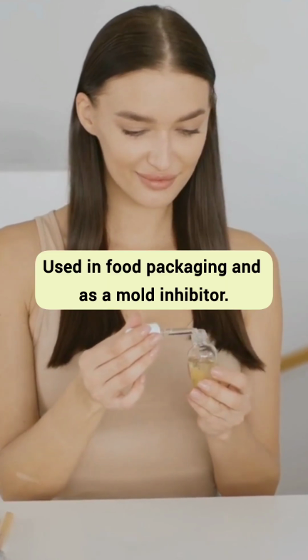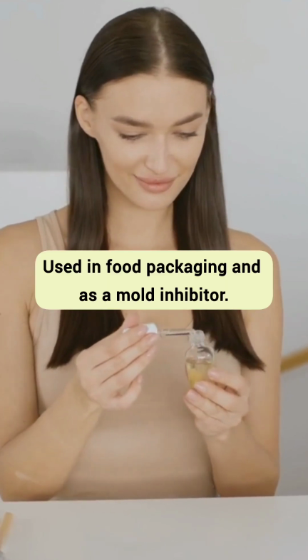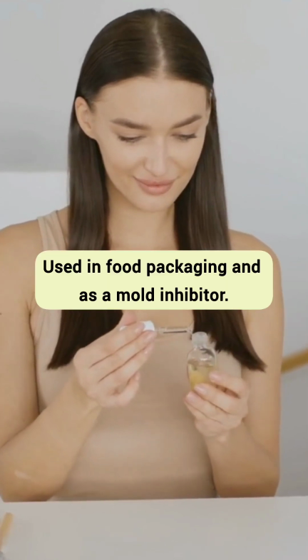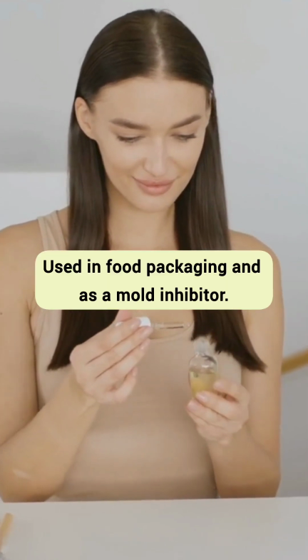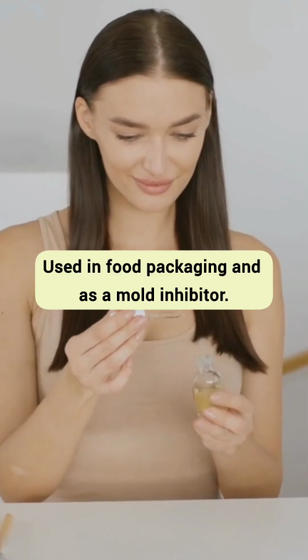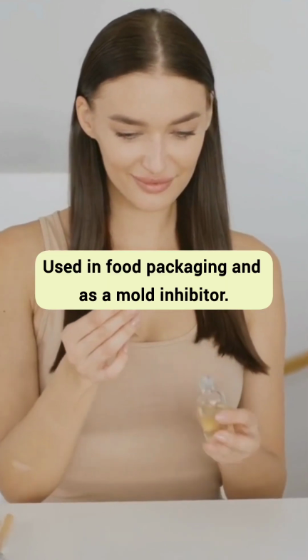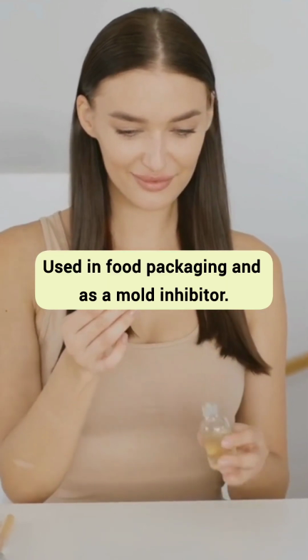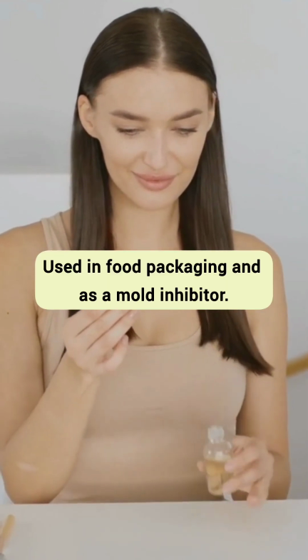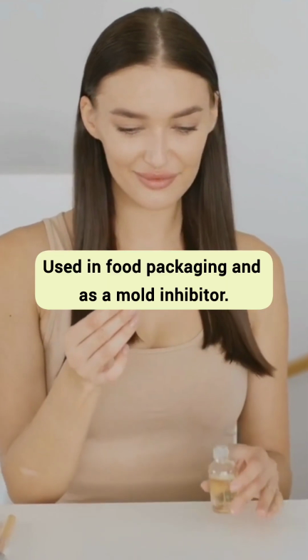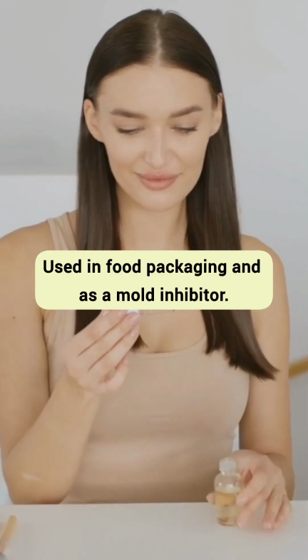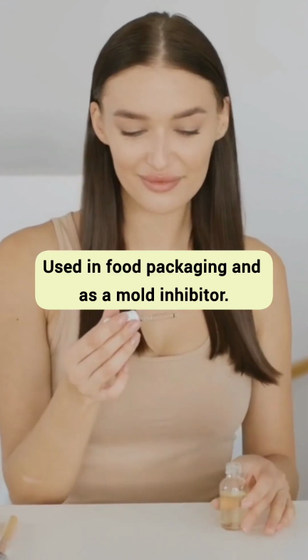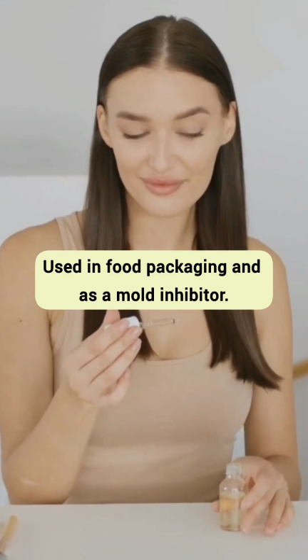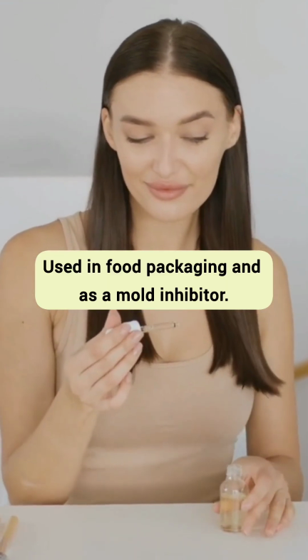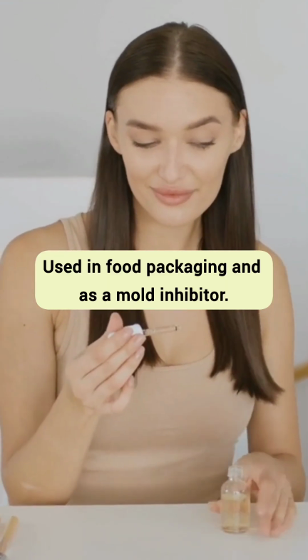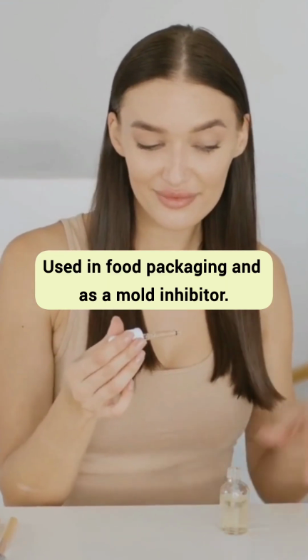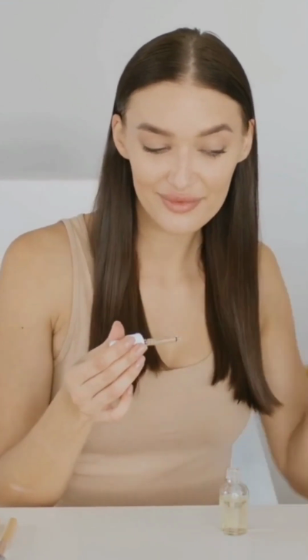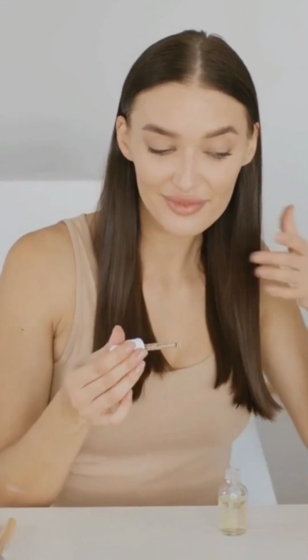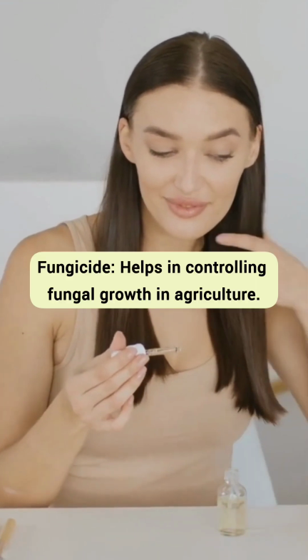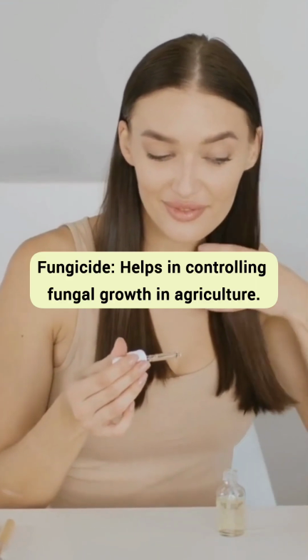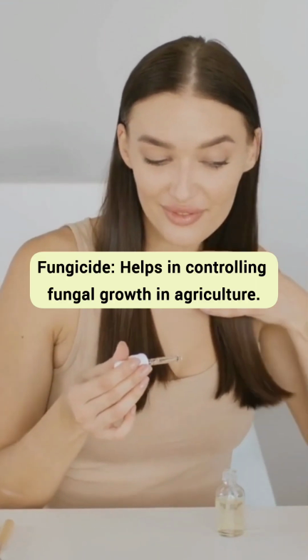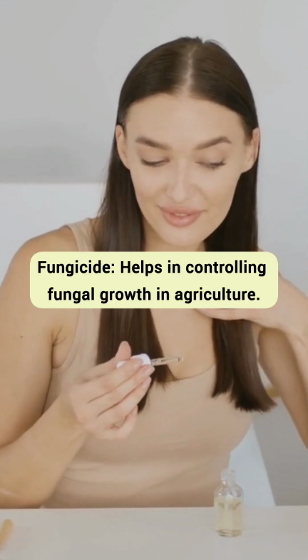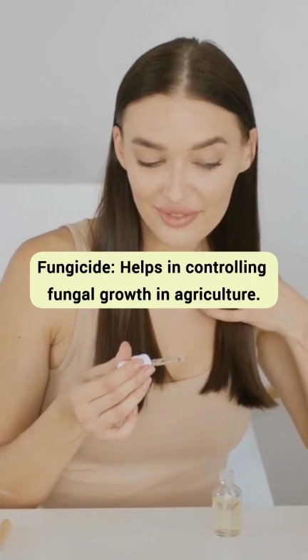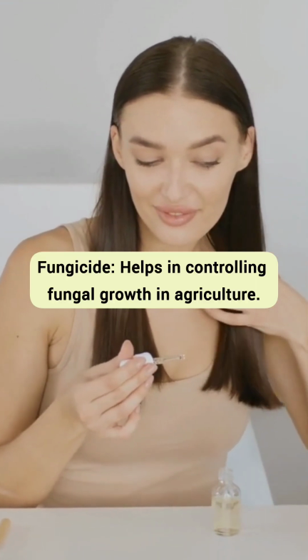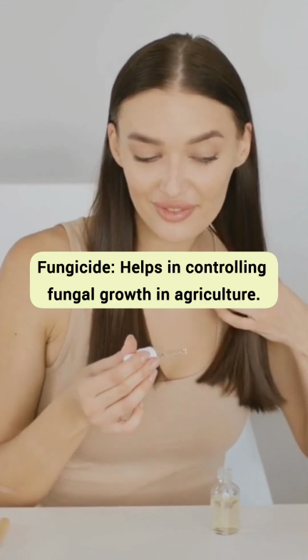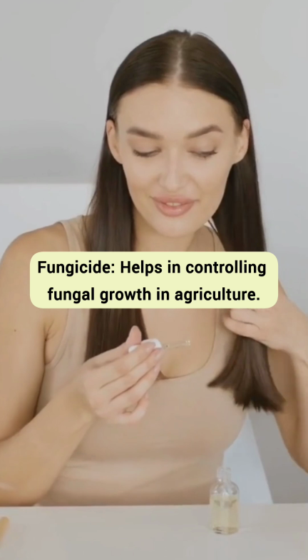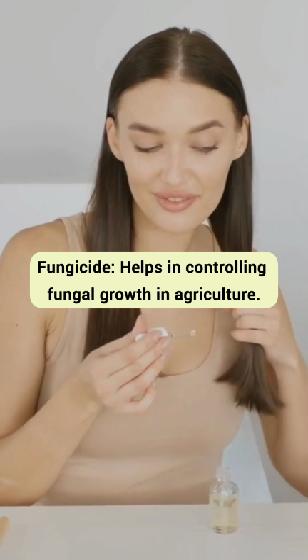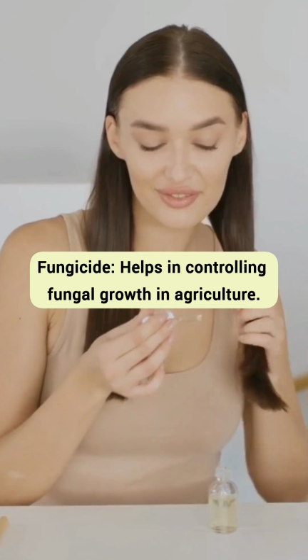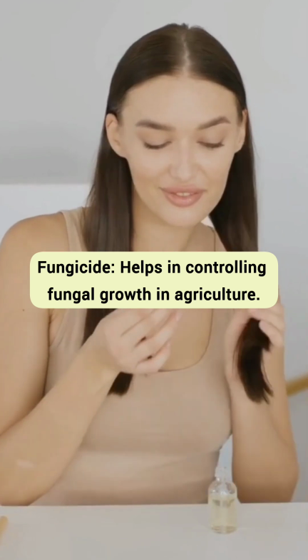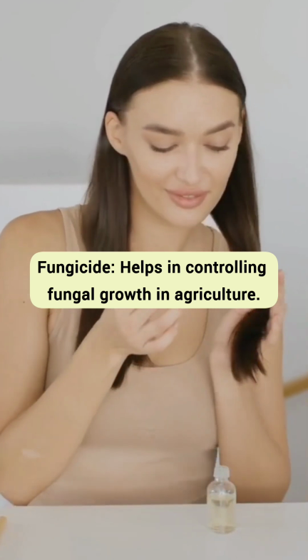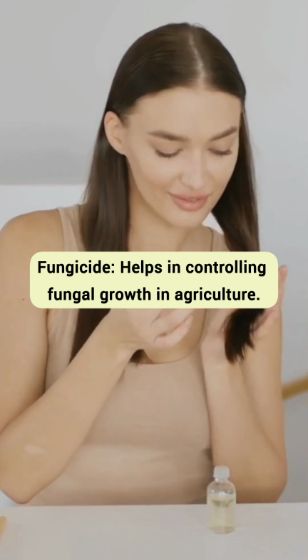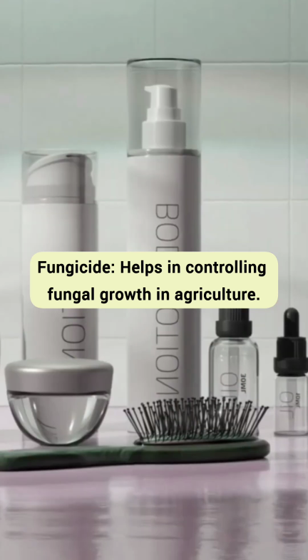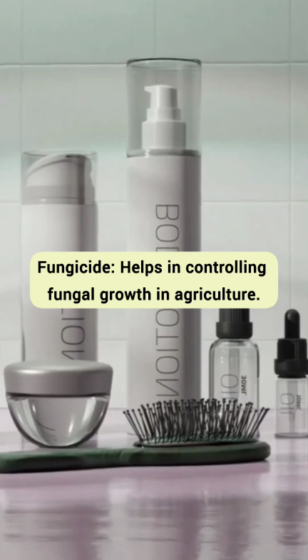Castor oil is used in food packaging and as a mold inhibitor. As a fungicide, it helps in controlling fungal growth in agriculture.